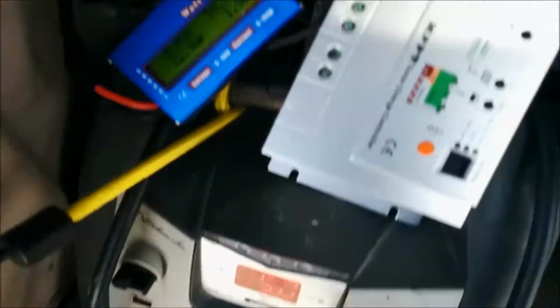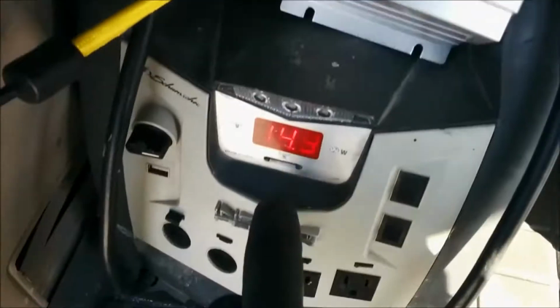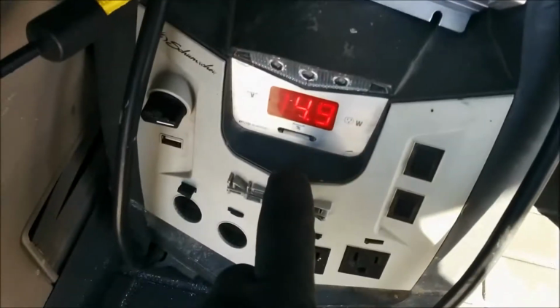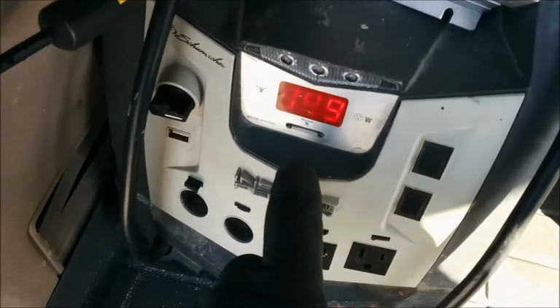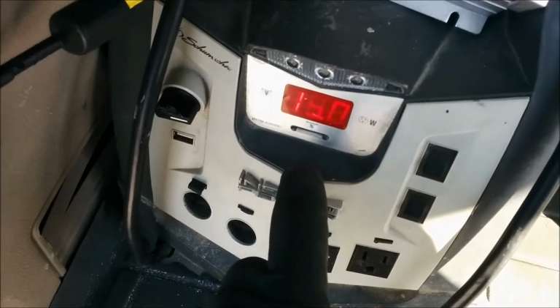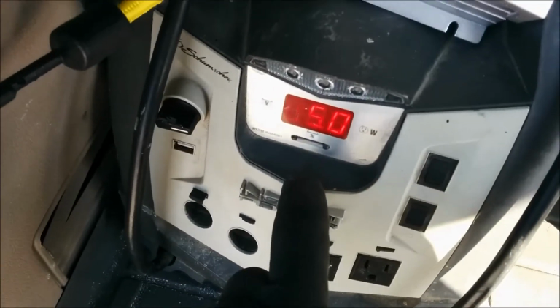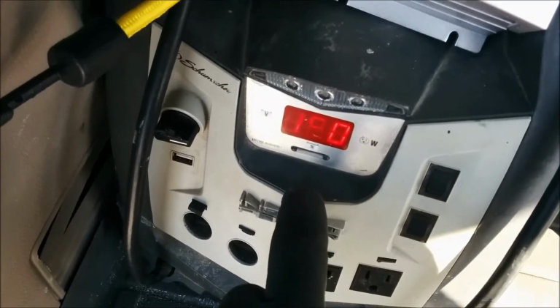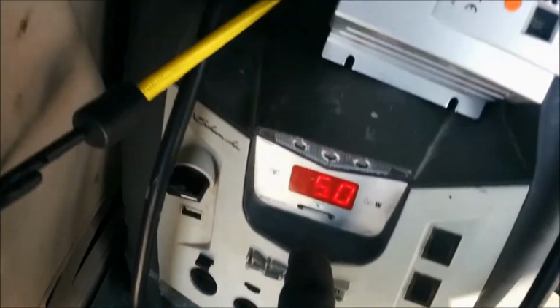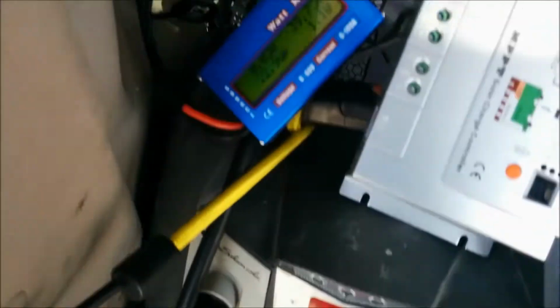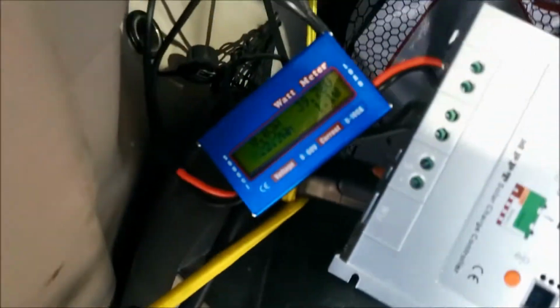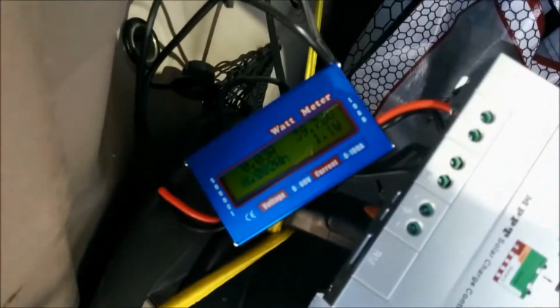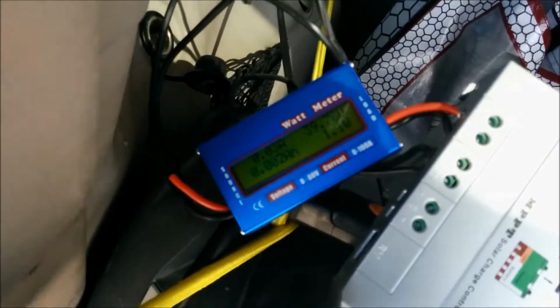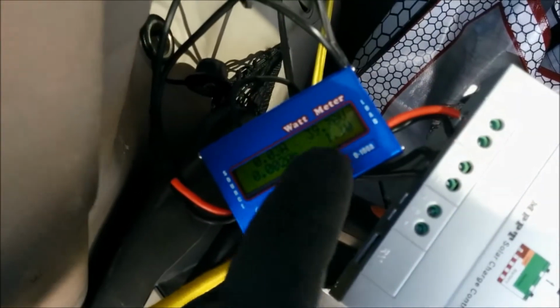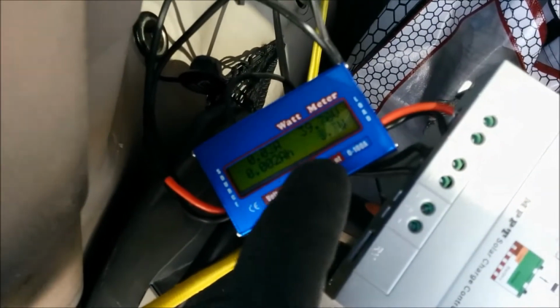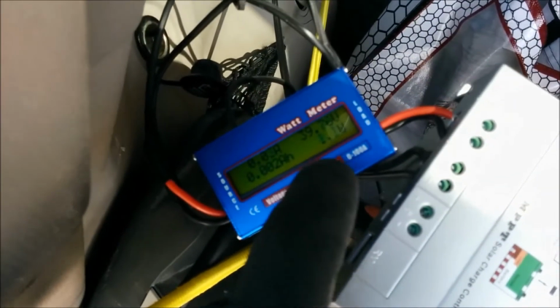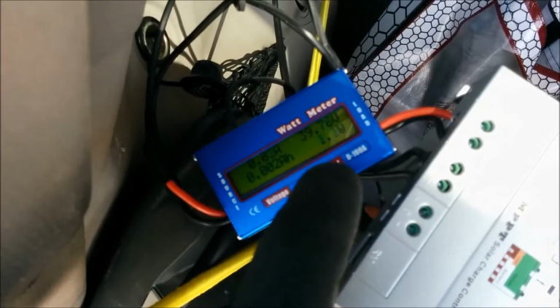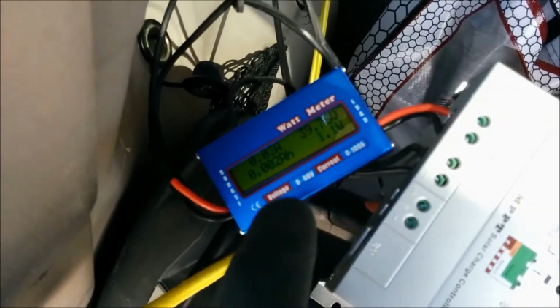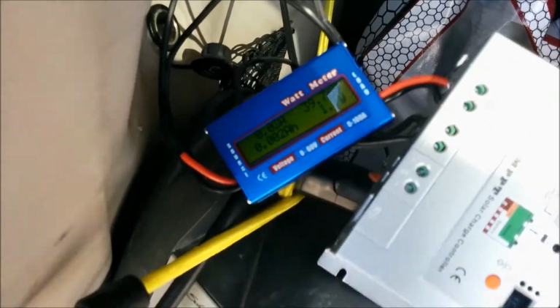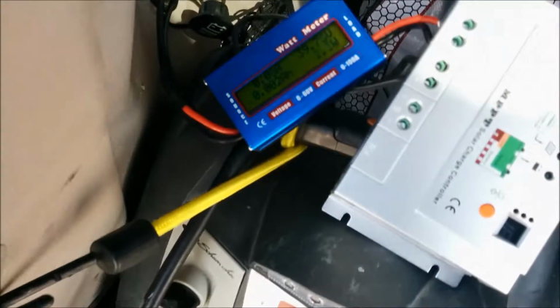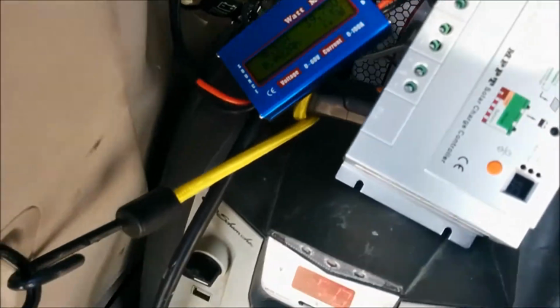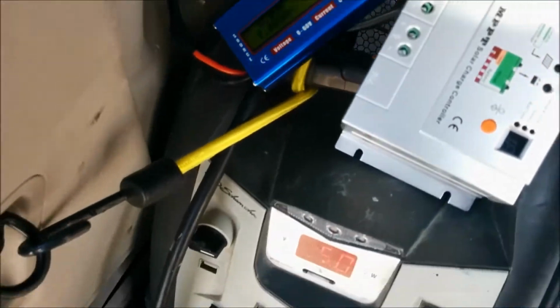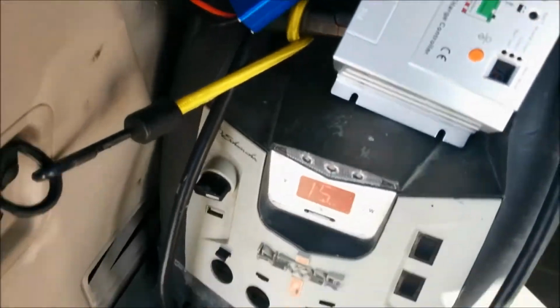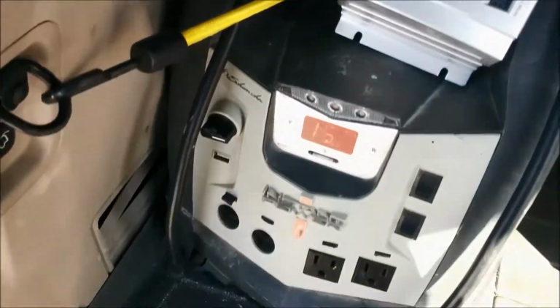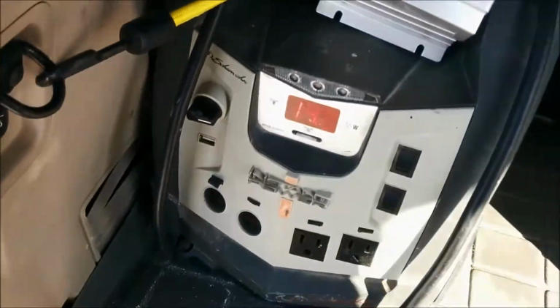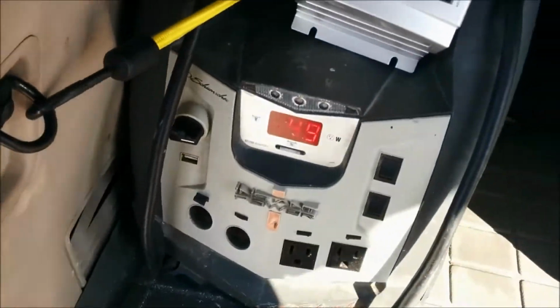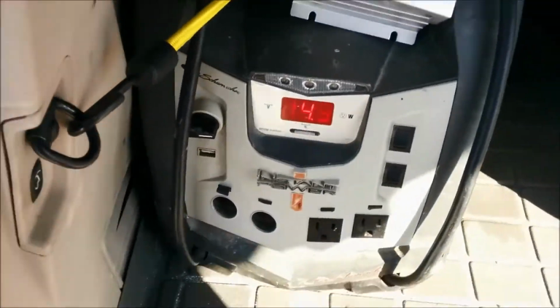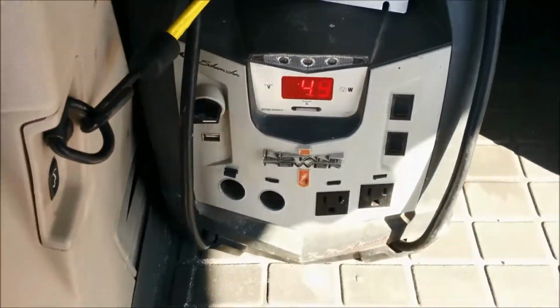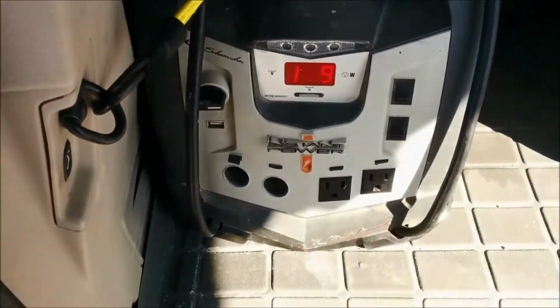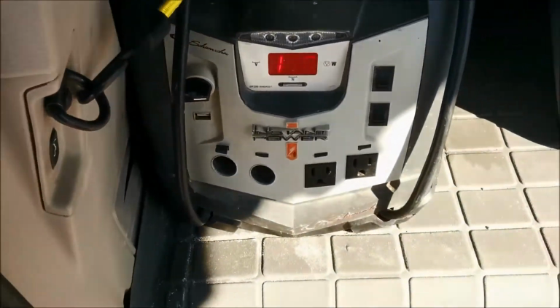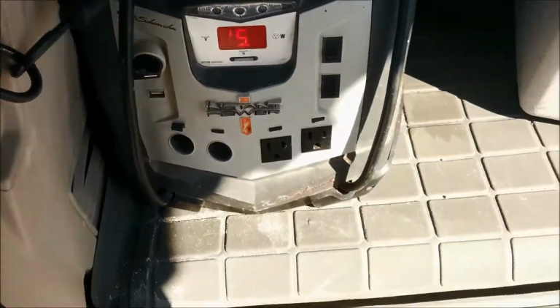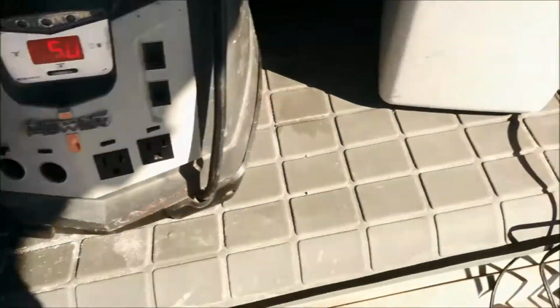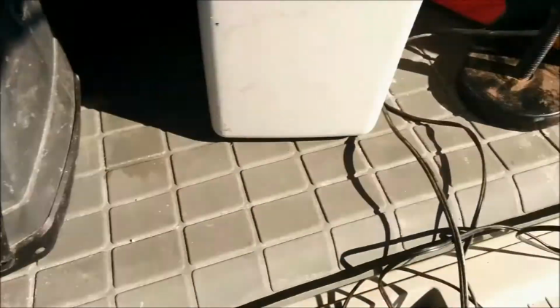The battery is fully charged, so it's only putting about one watt into it because it's so fully charged.